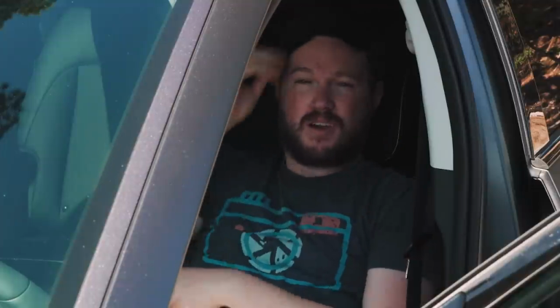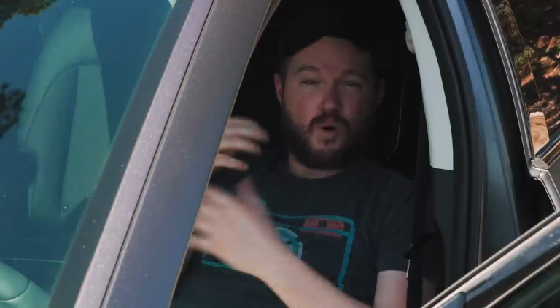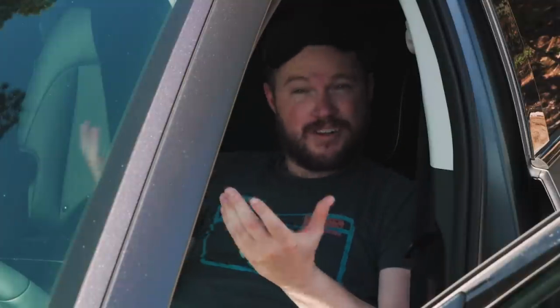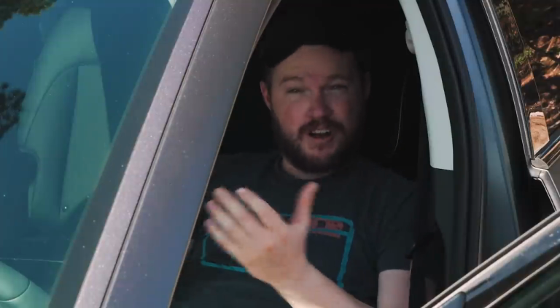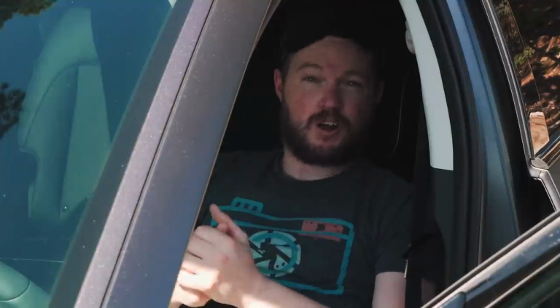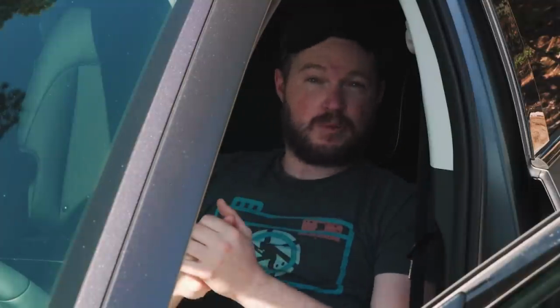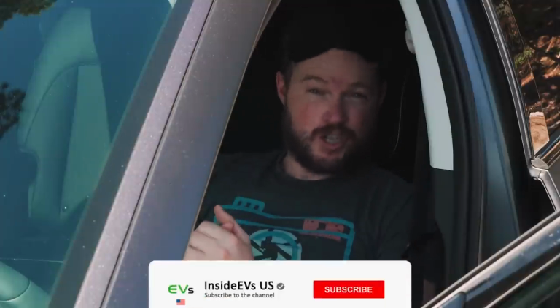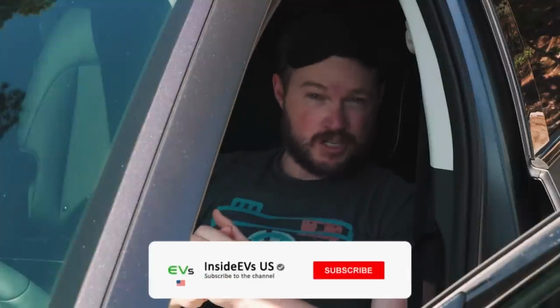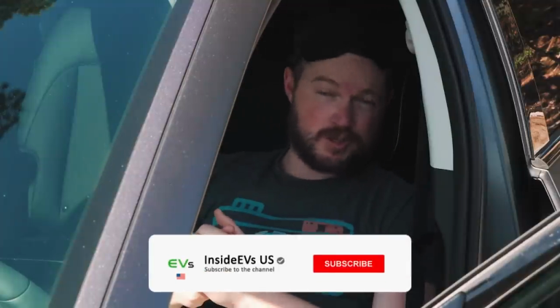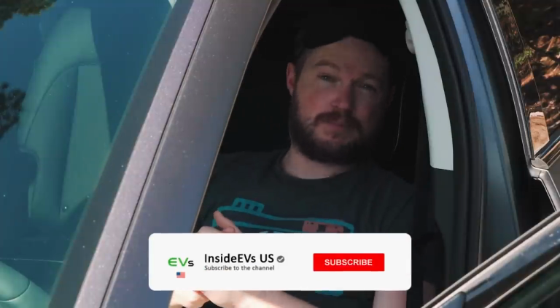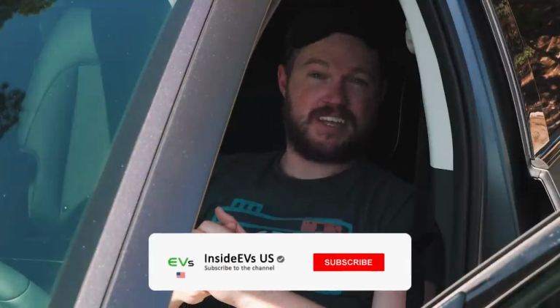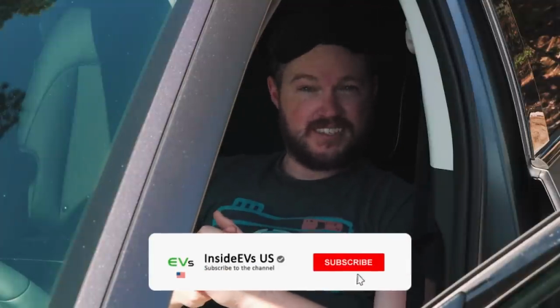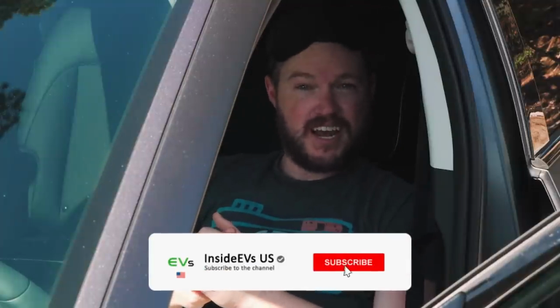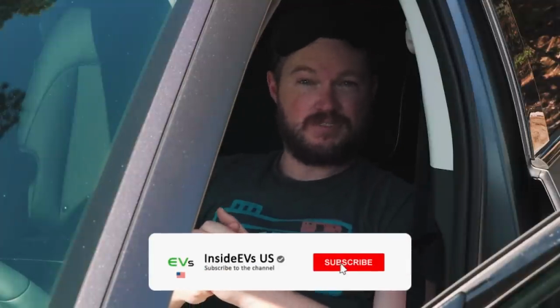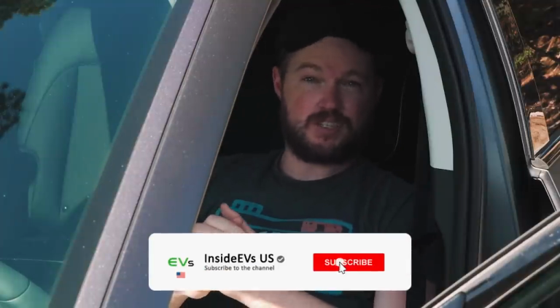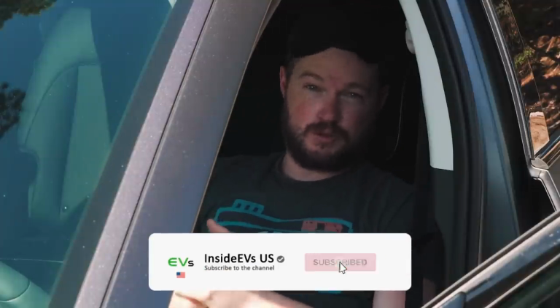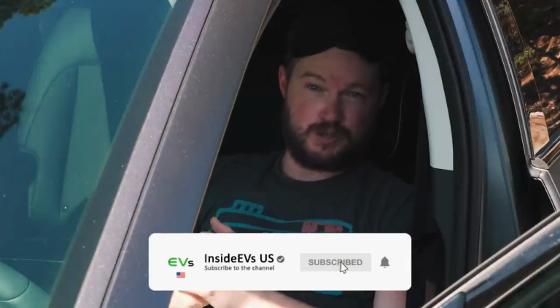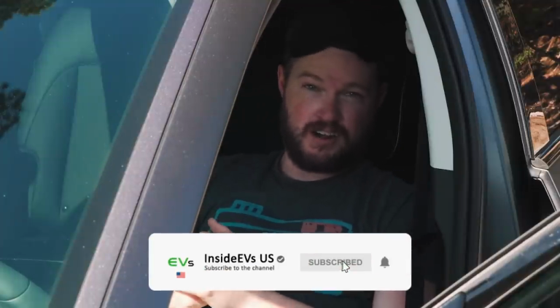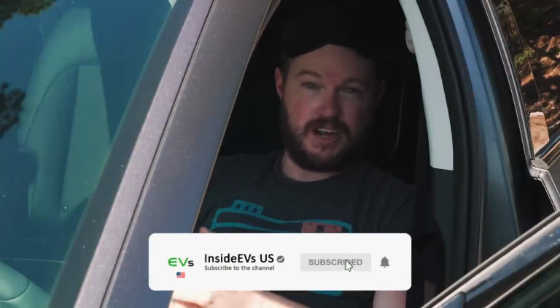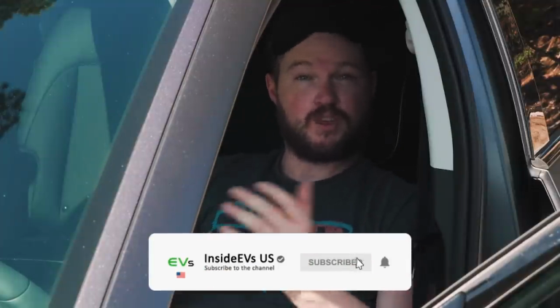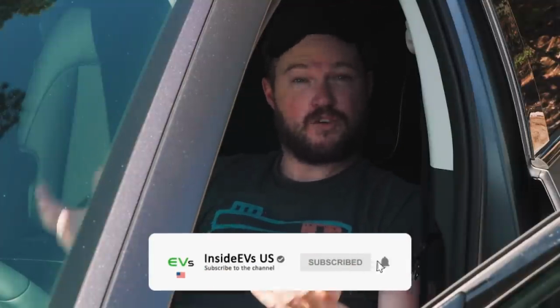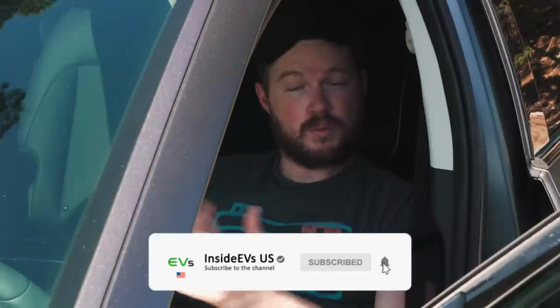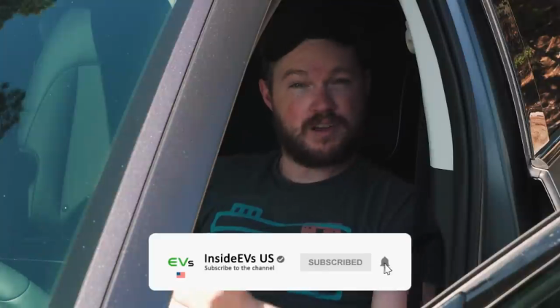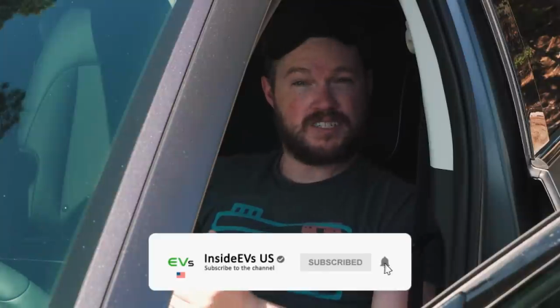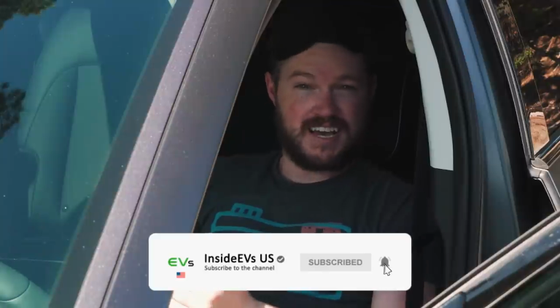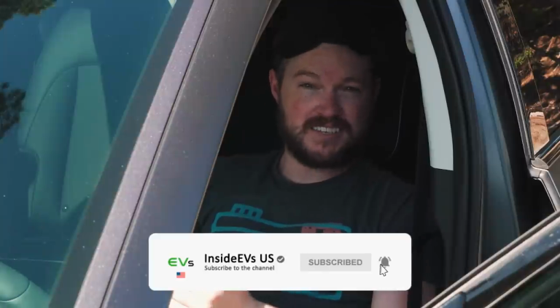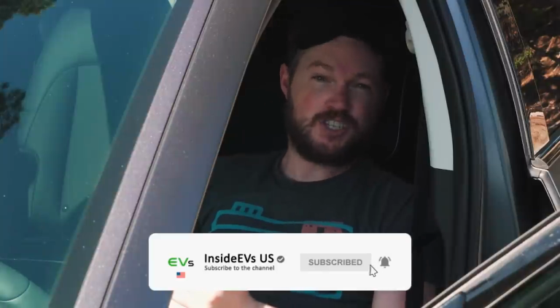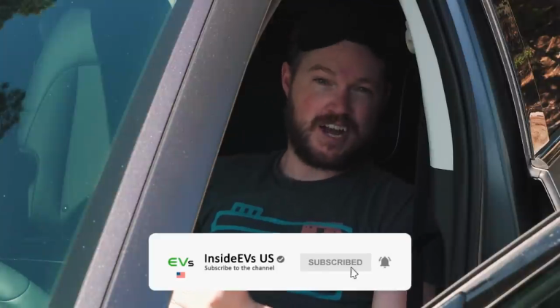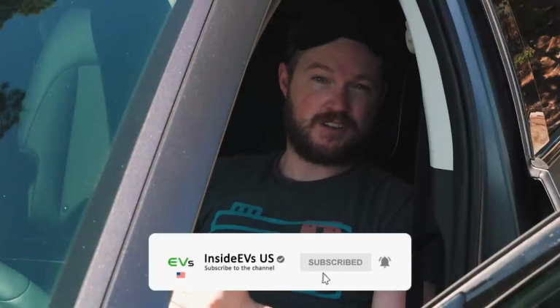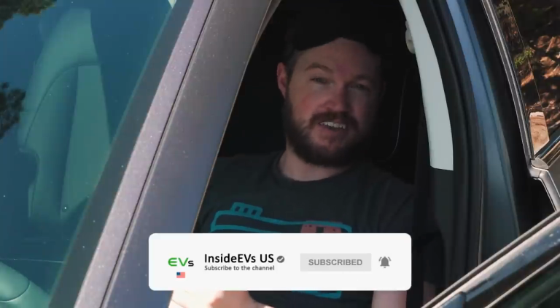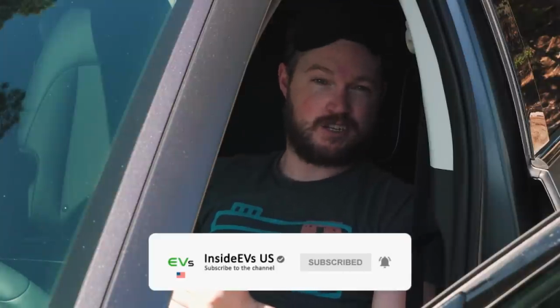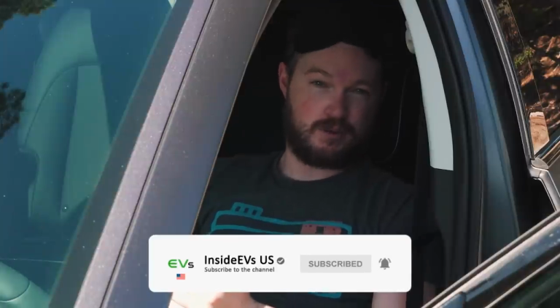While you're here, be sure to subscribe to the Inside EVs YouTube channel and for the full comparison test, check out the link in the description.